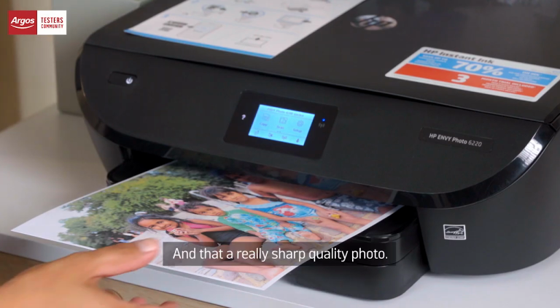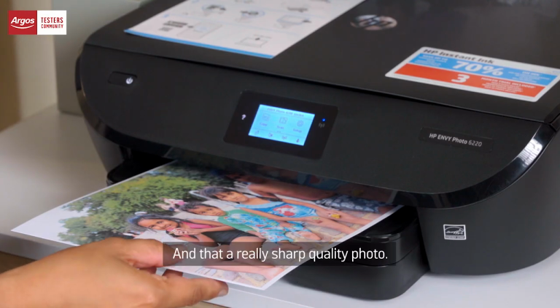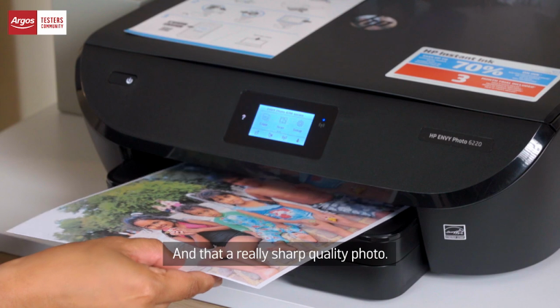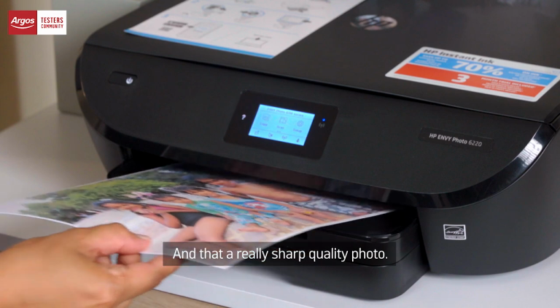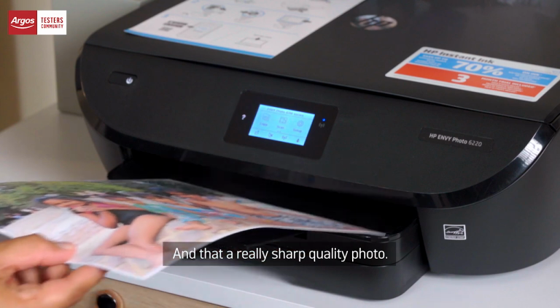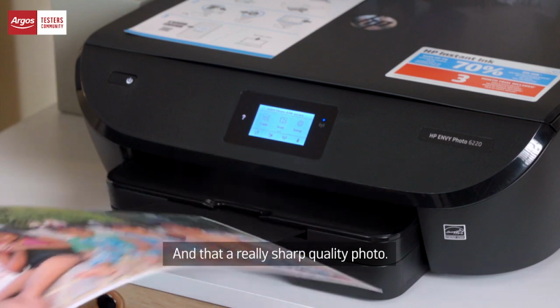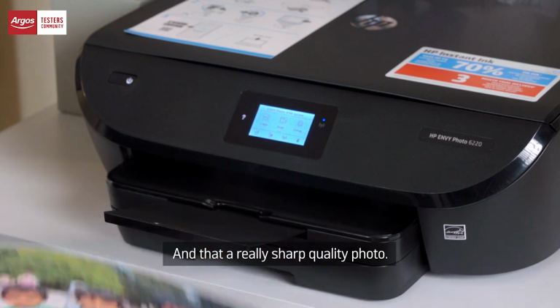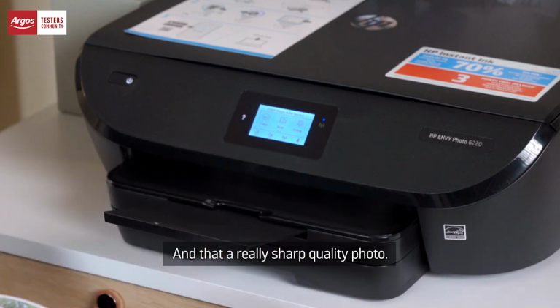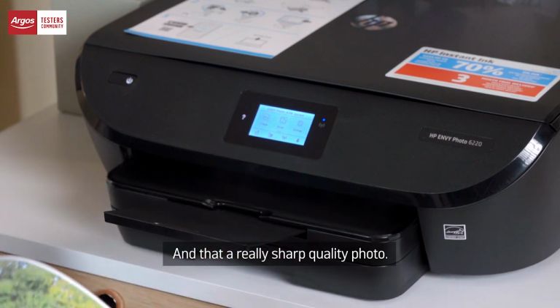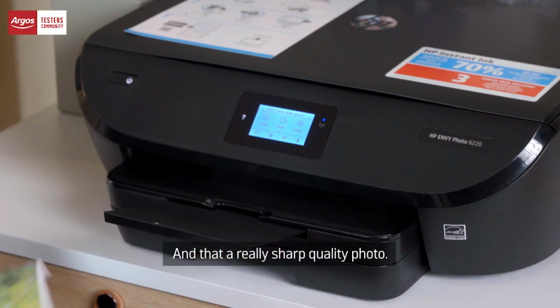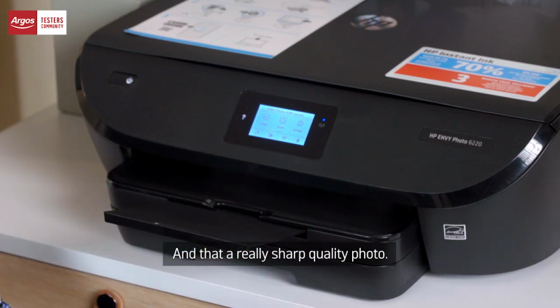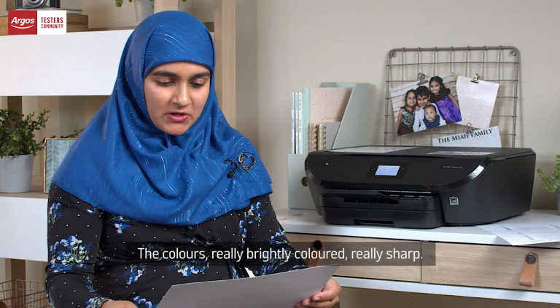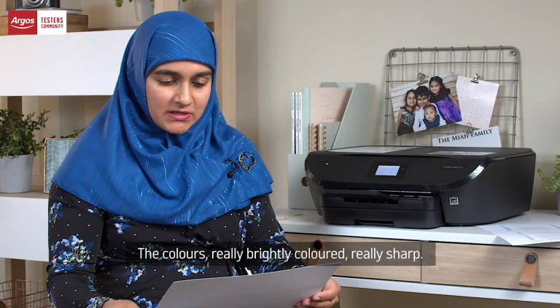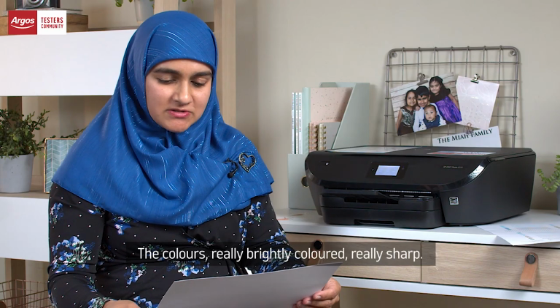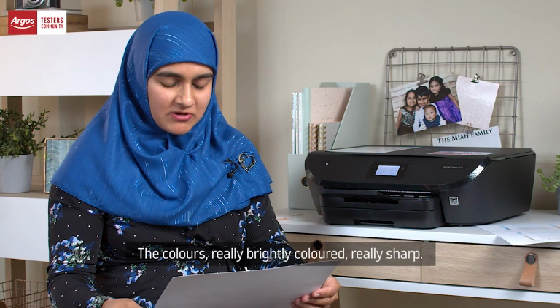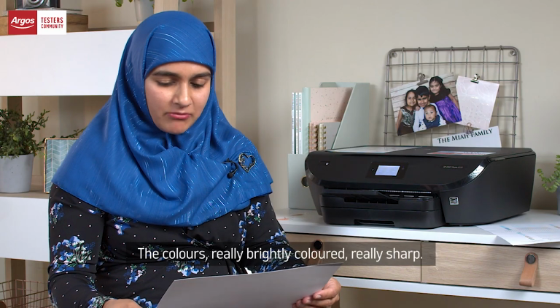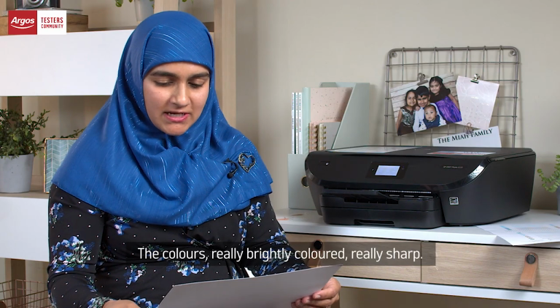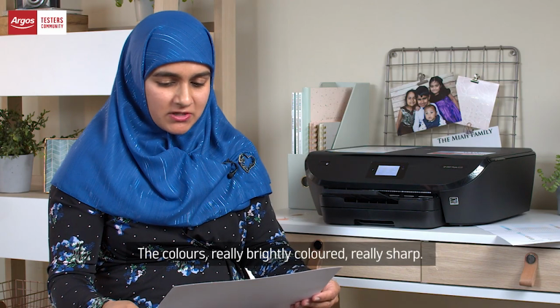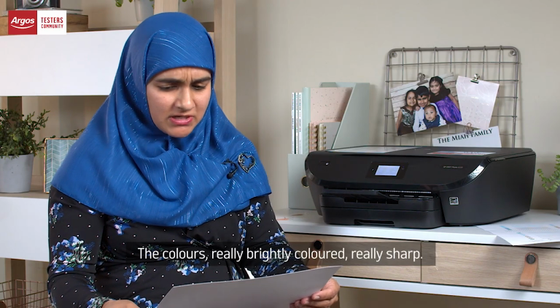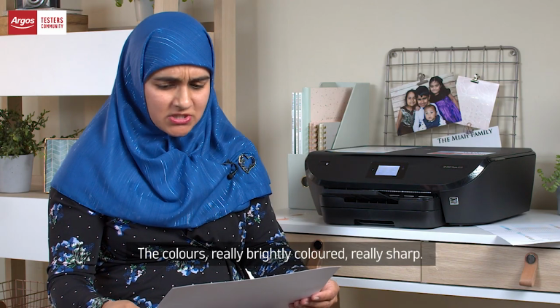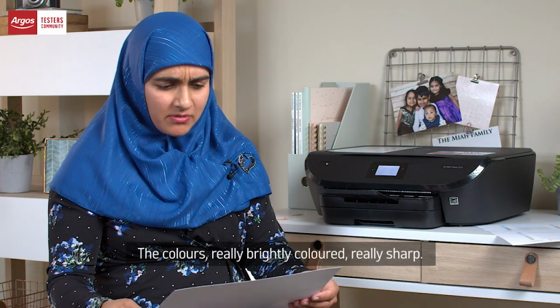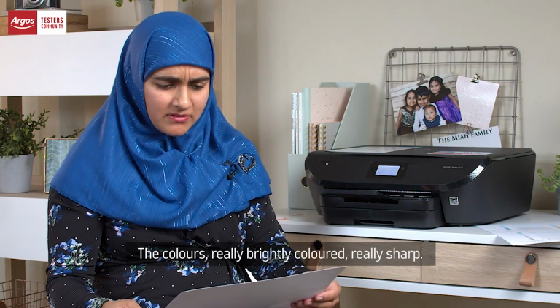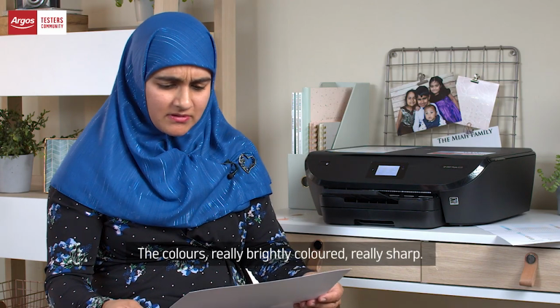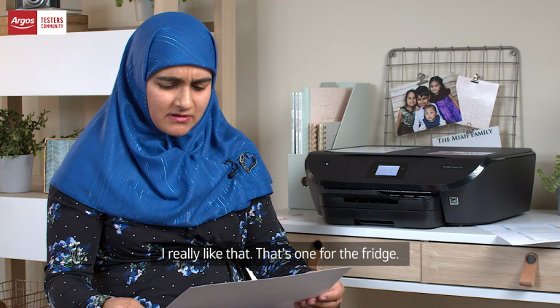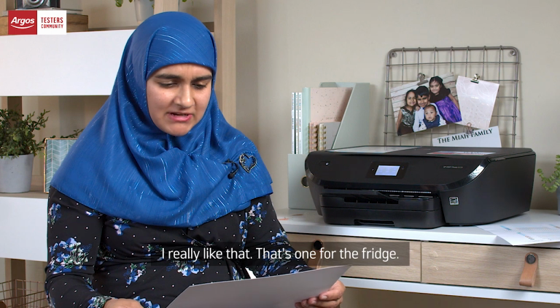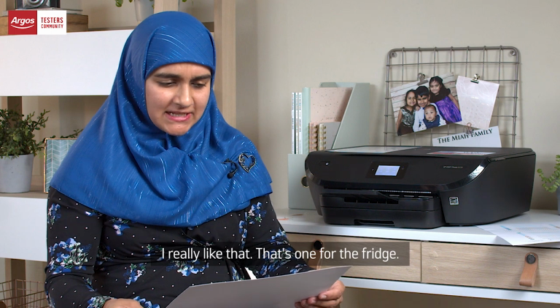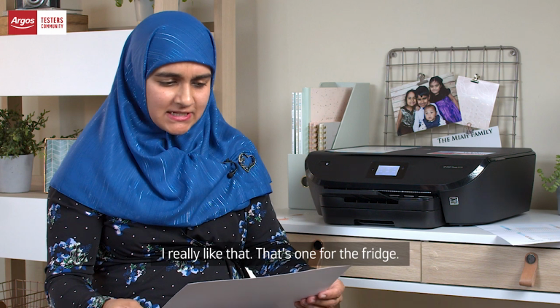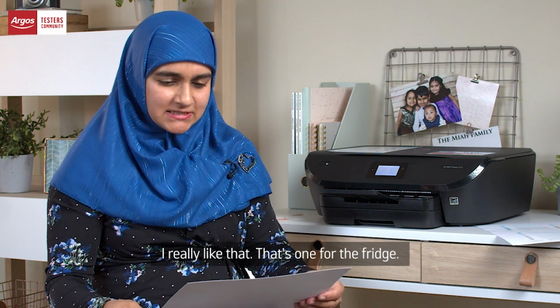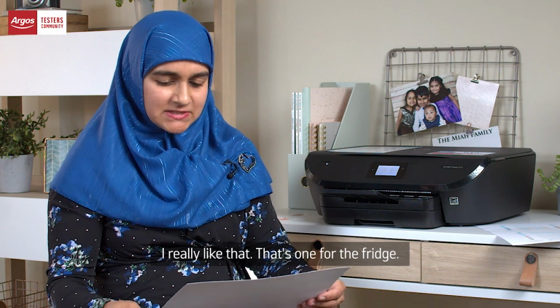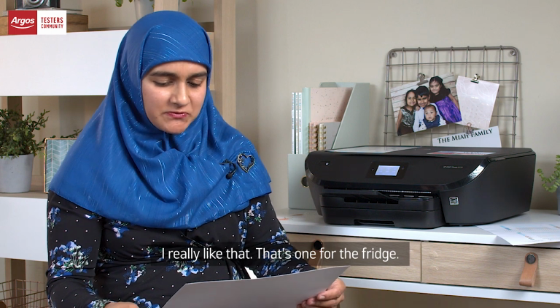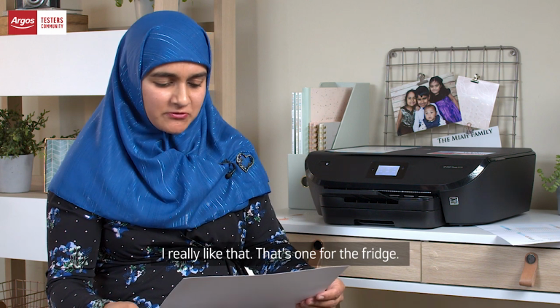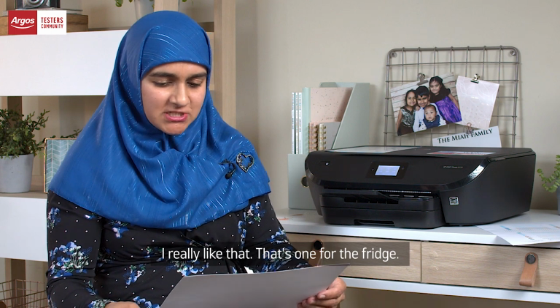And that's a really sharp quality photo. I have the colours really brightly coloured, really sharp. I really like that. That's one for the fridge.